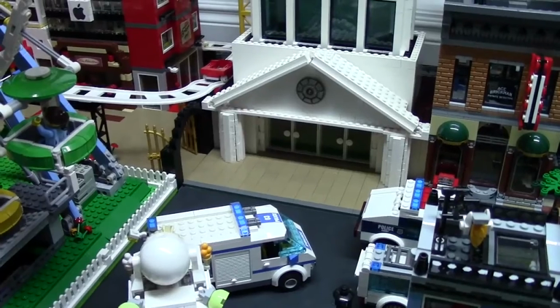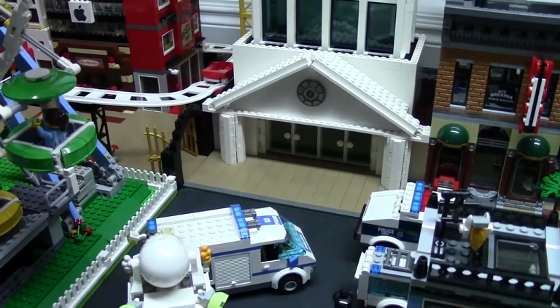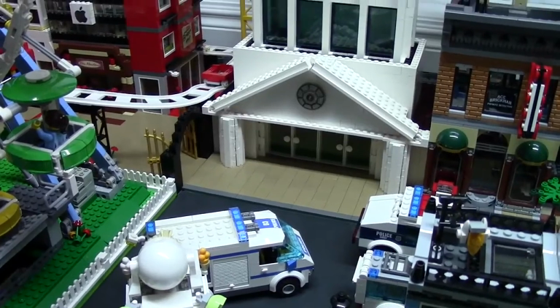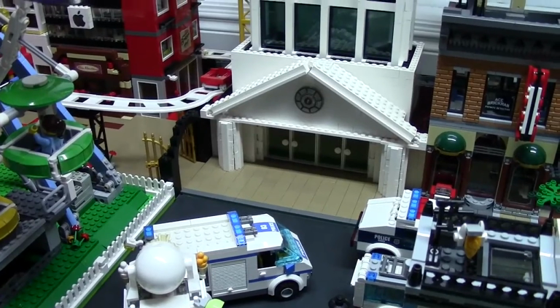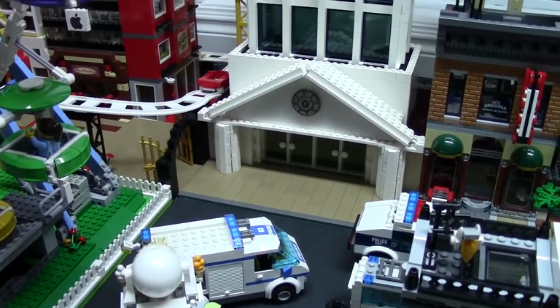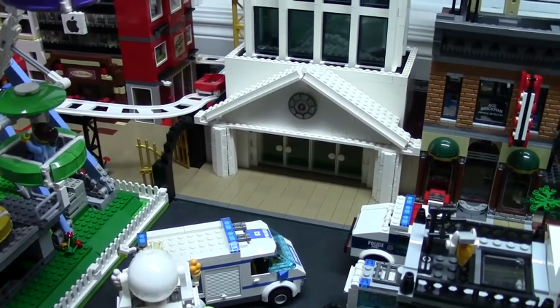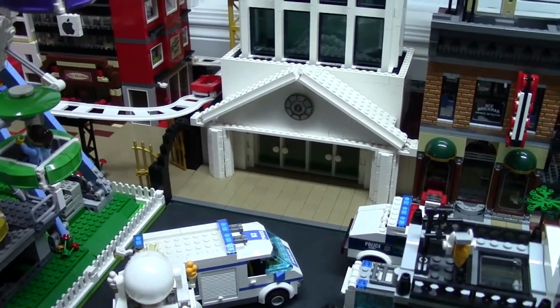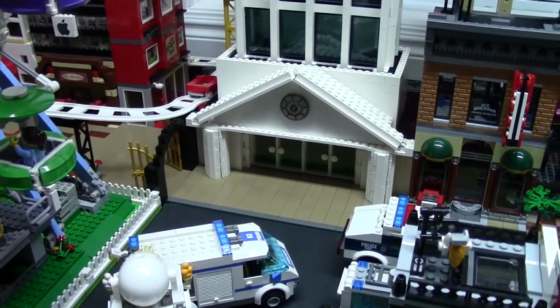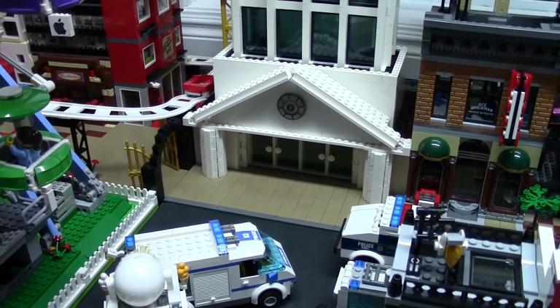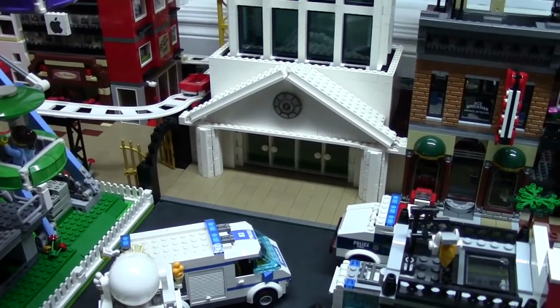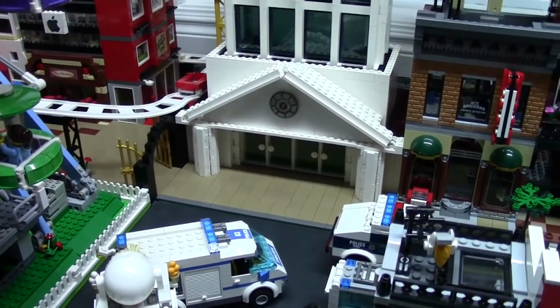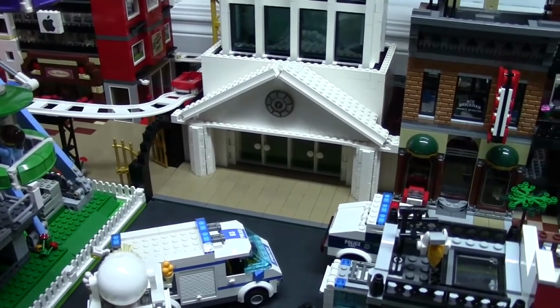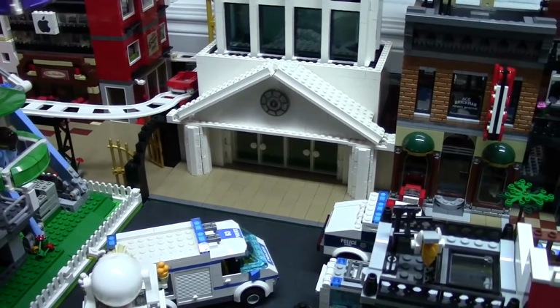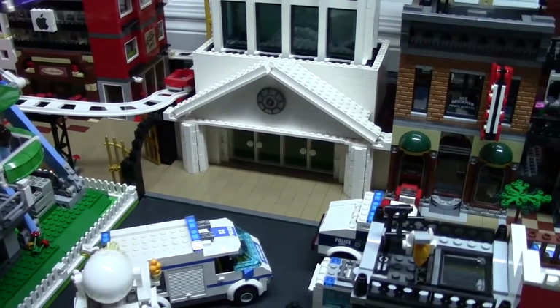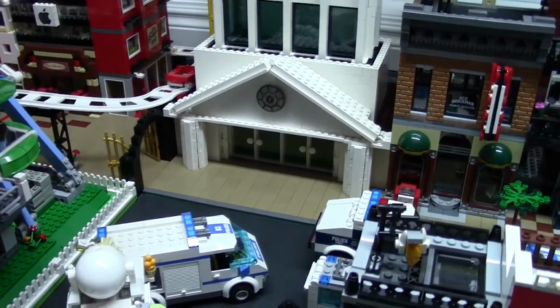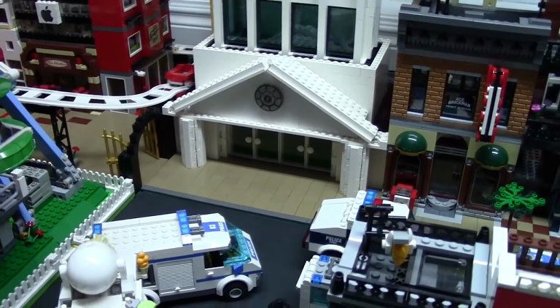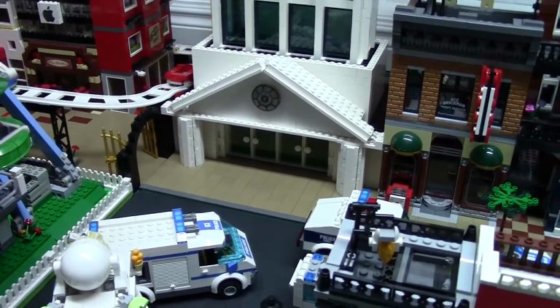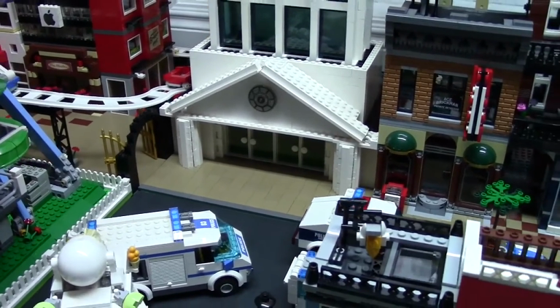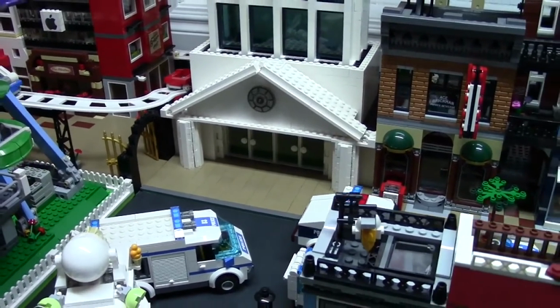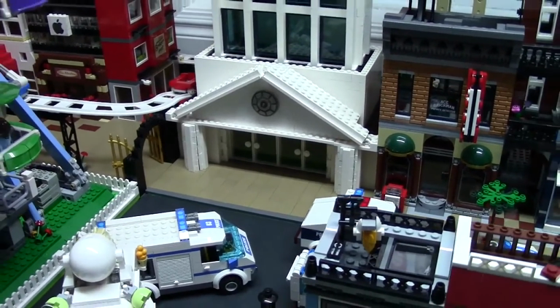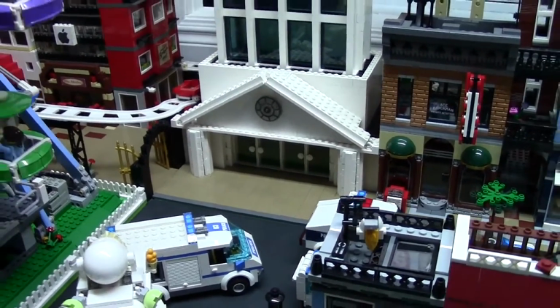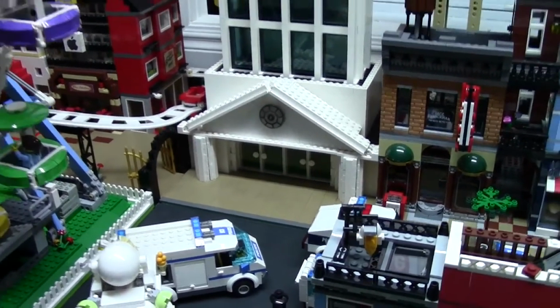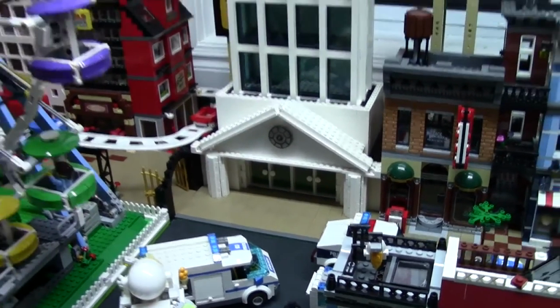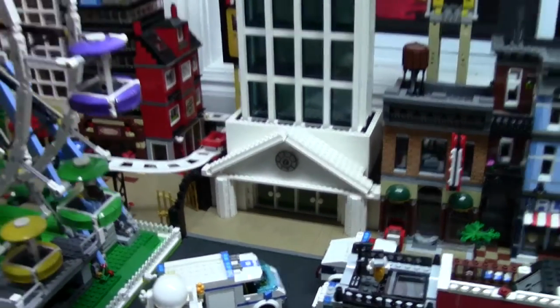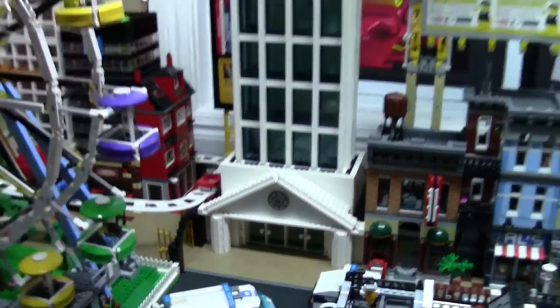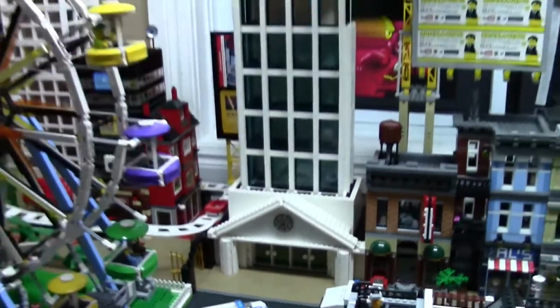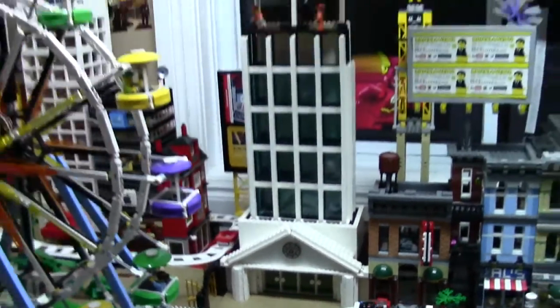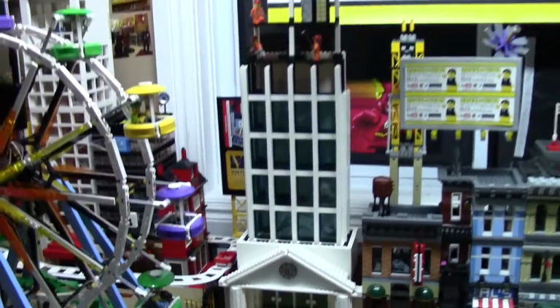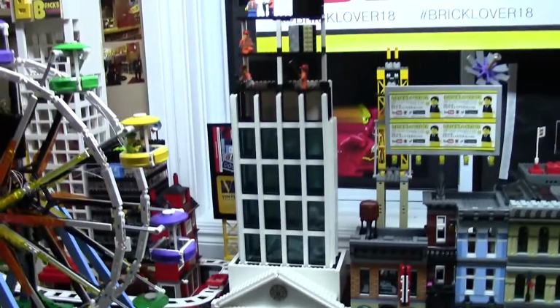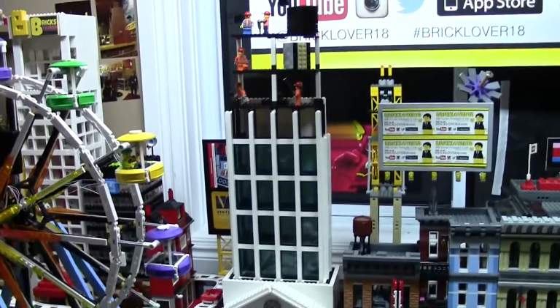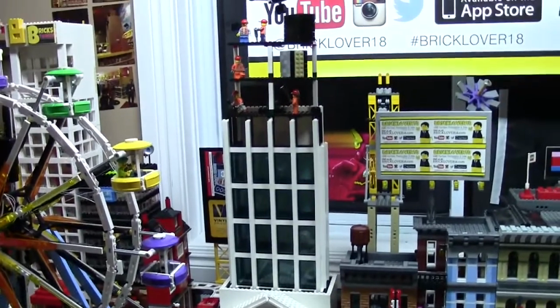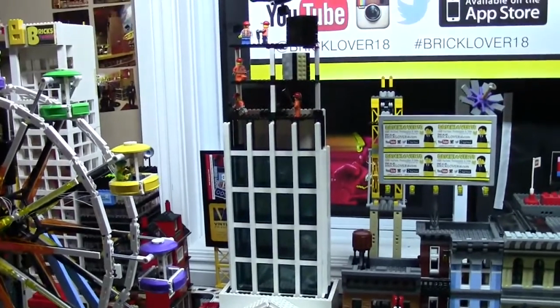Hey everybody, BrickLover18 here today with update number 3 on my LEGO Skyscraper Tower MOC.